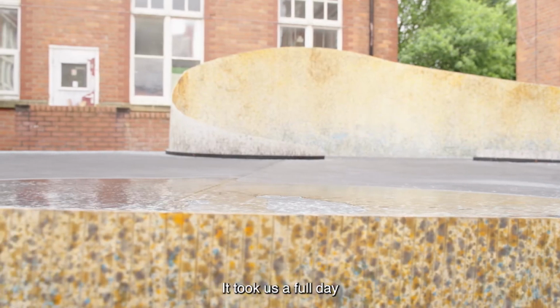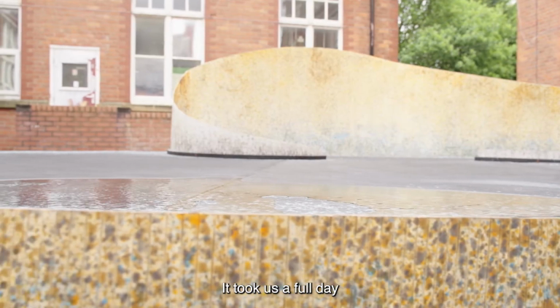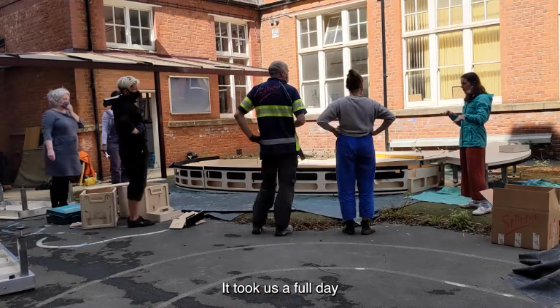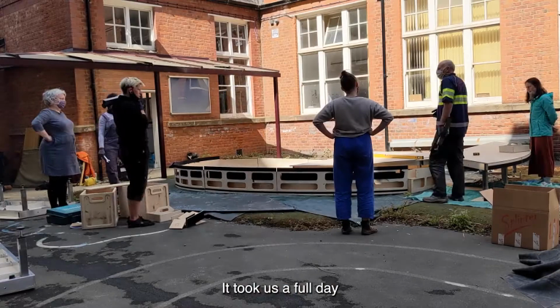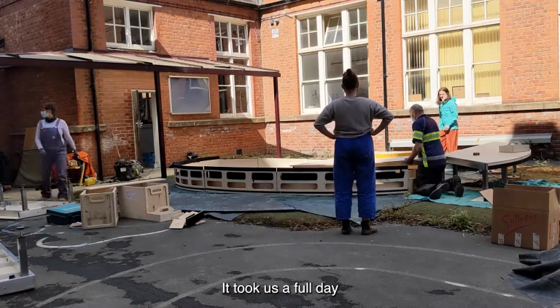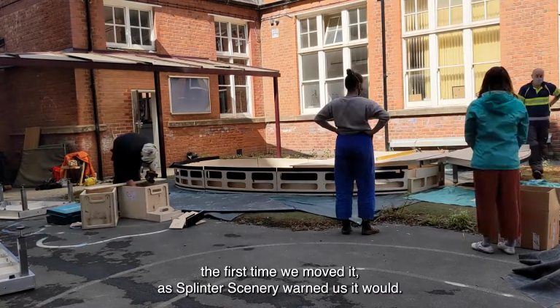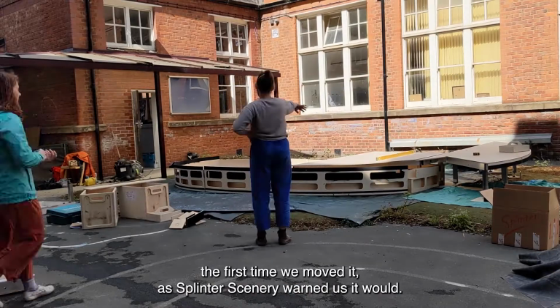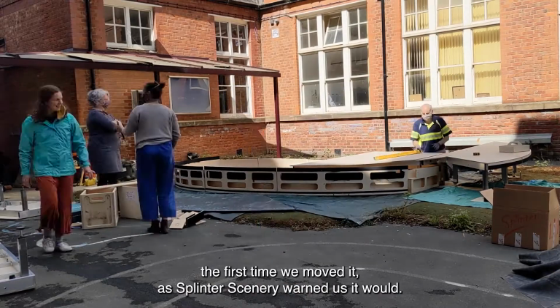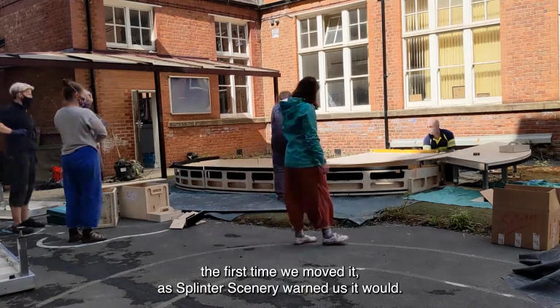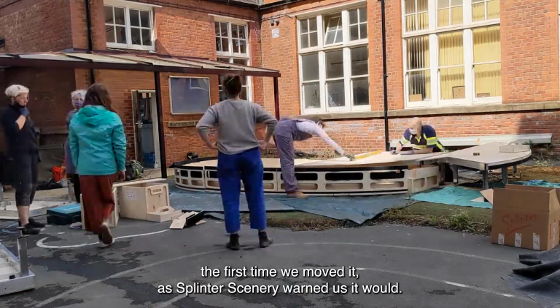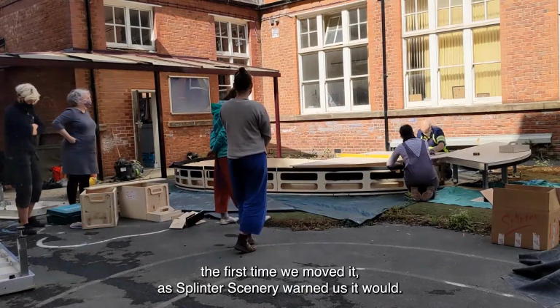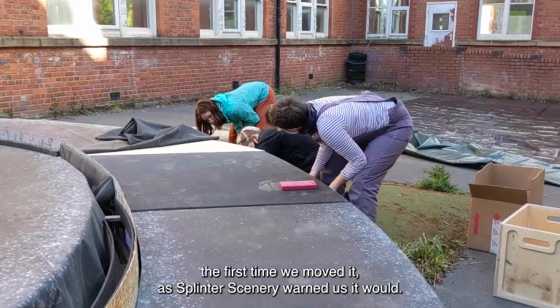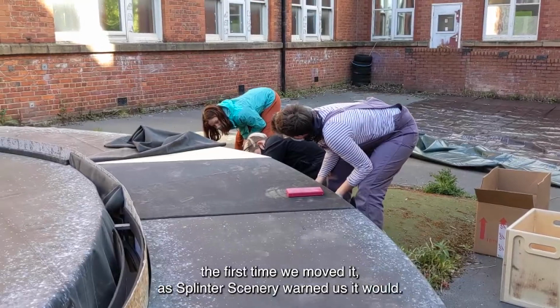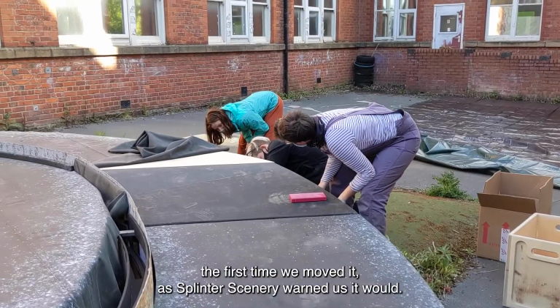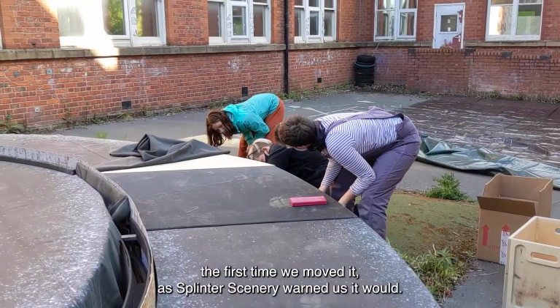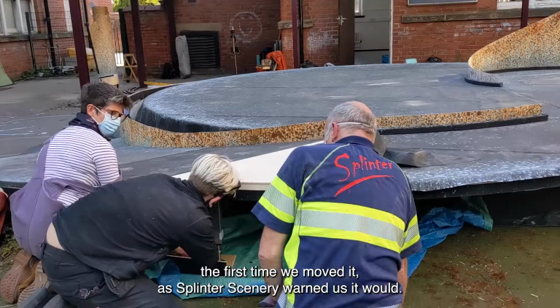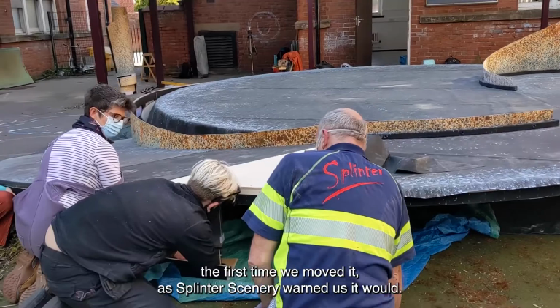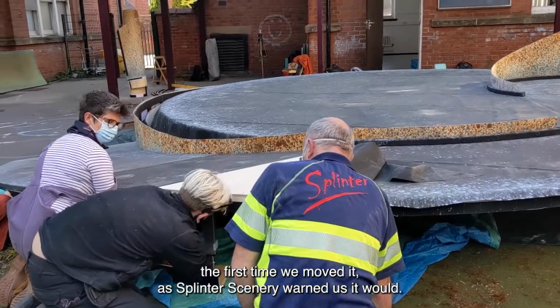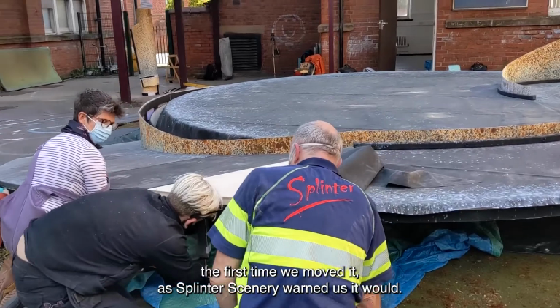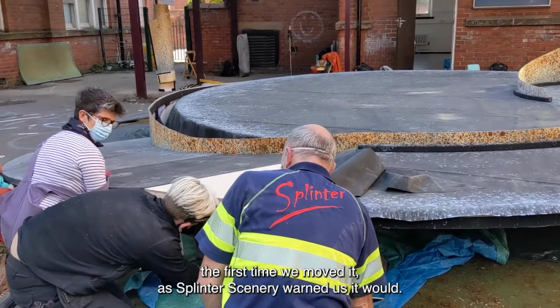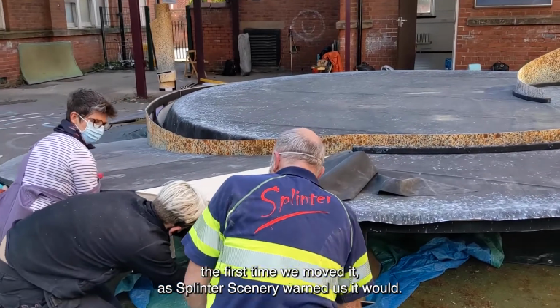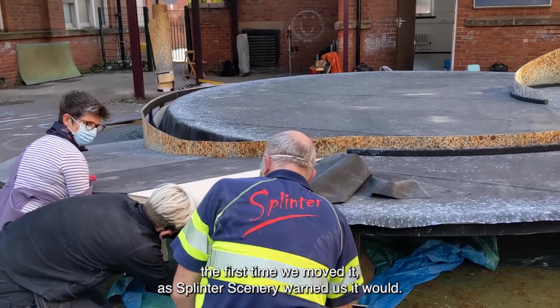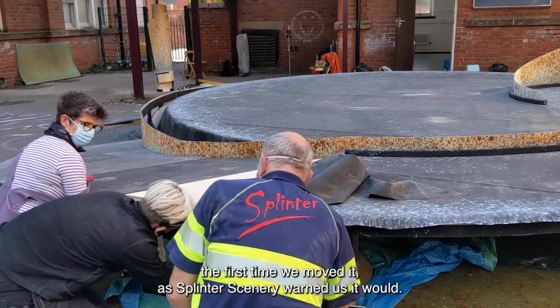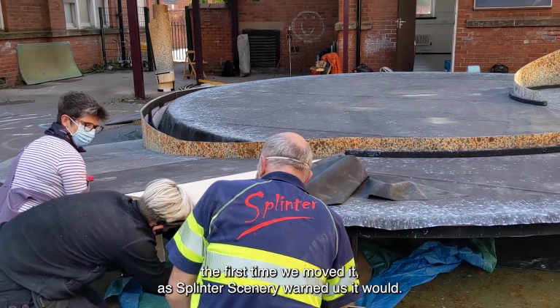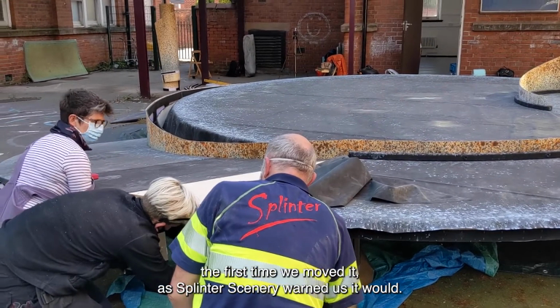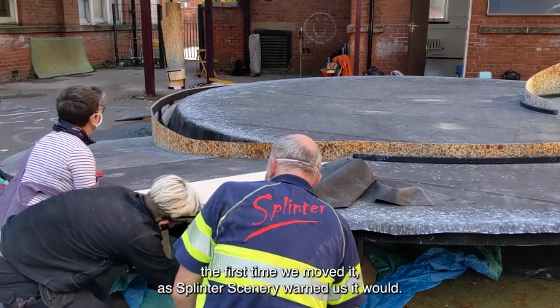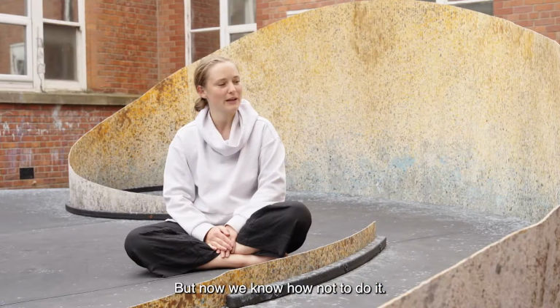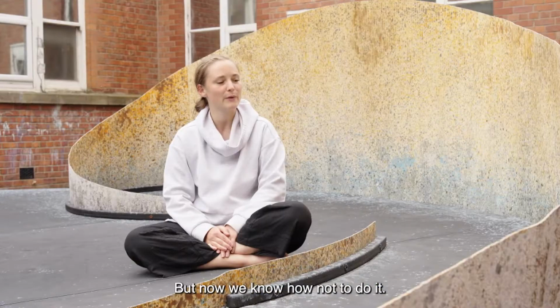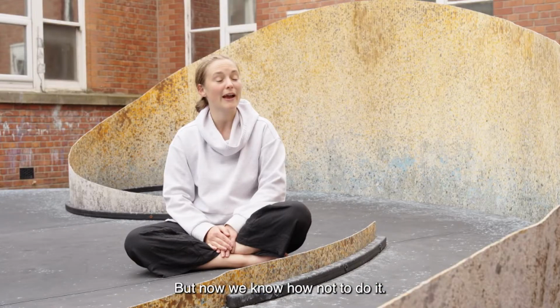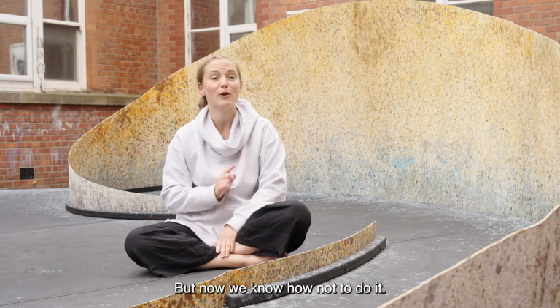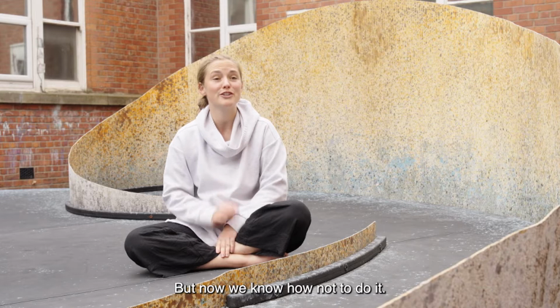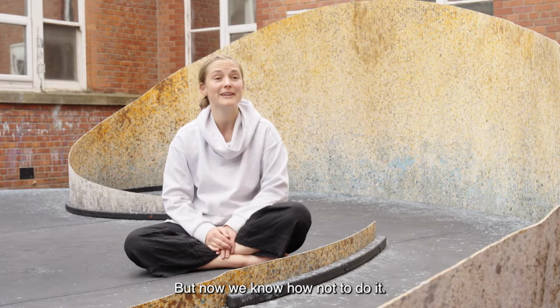It took us a full day the first time we moved it, as Splinter Scenery warned us it would, but now we know how not to do it.